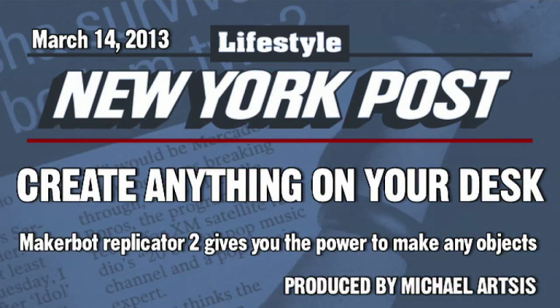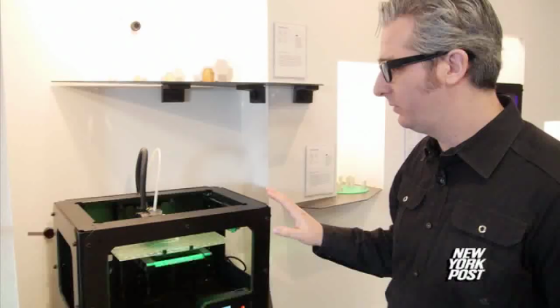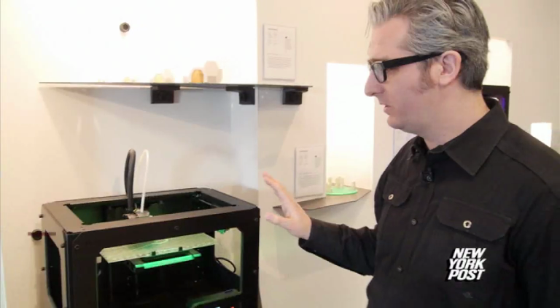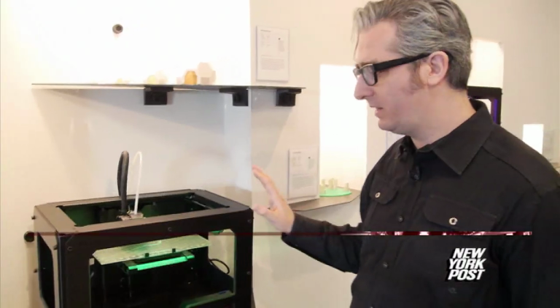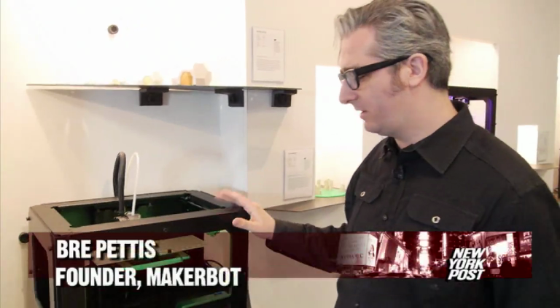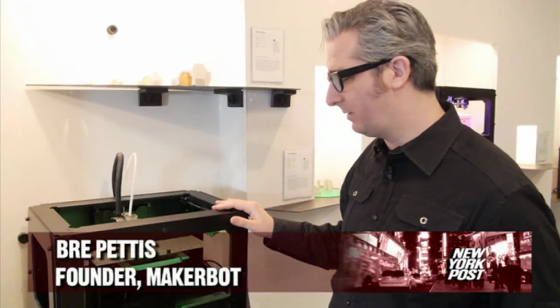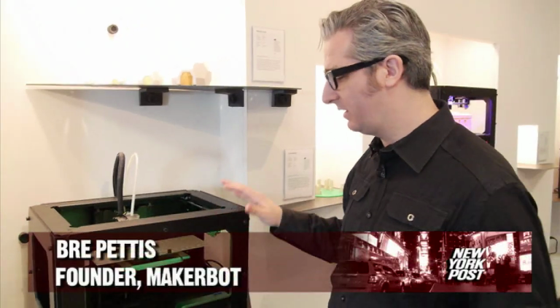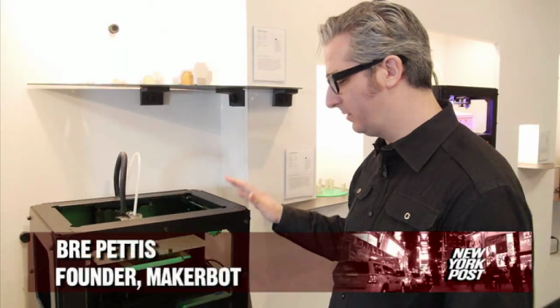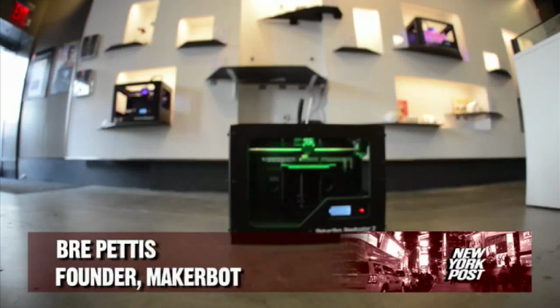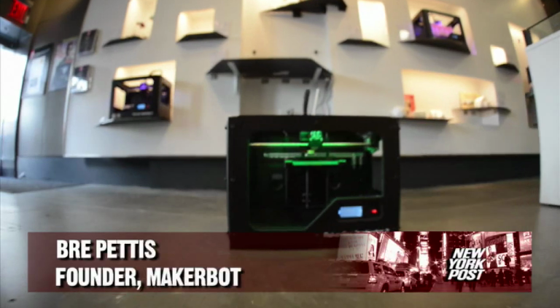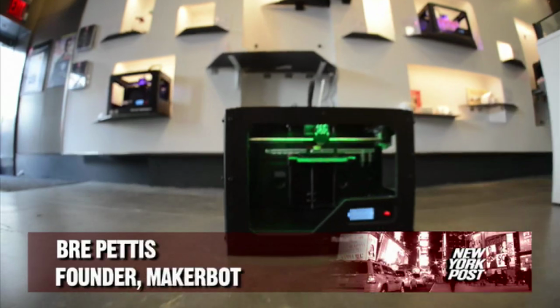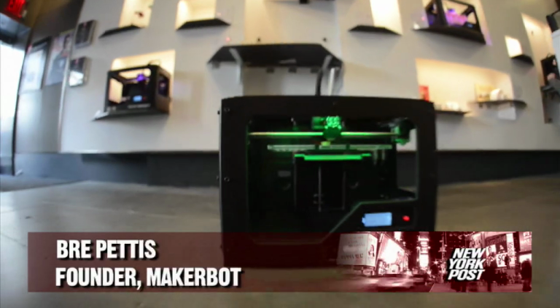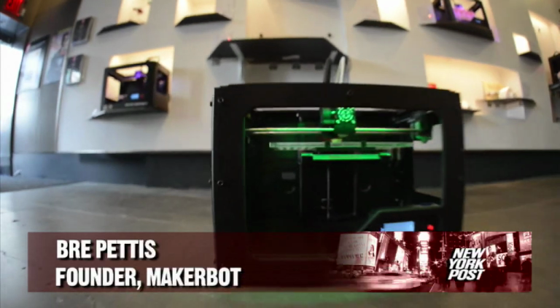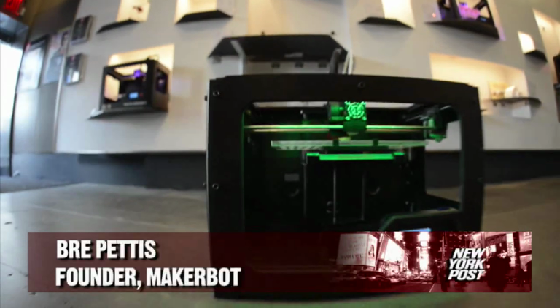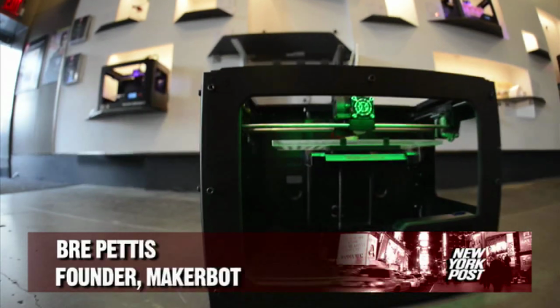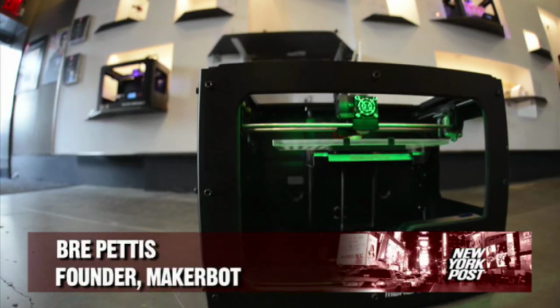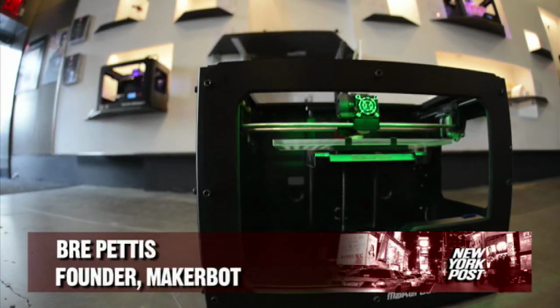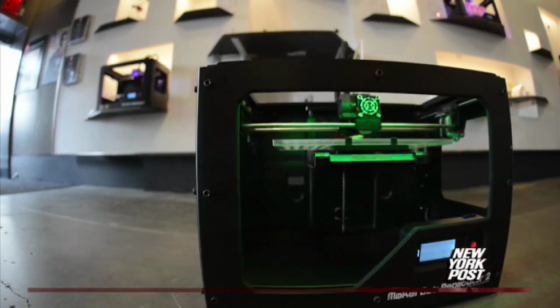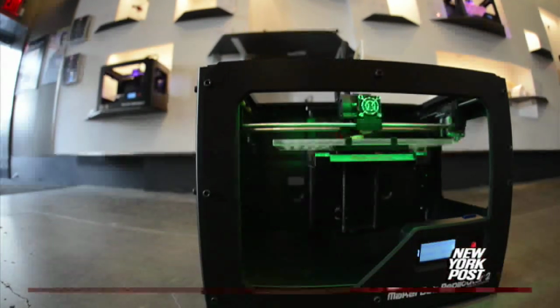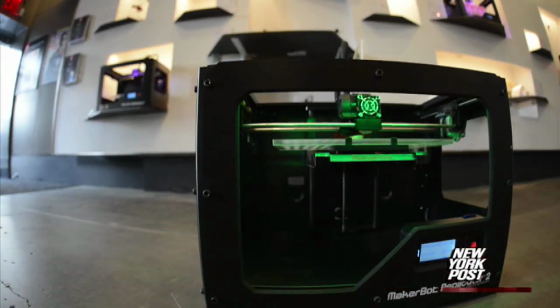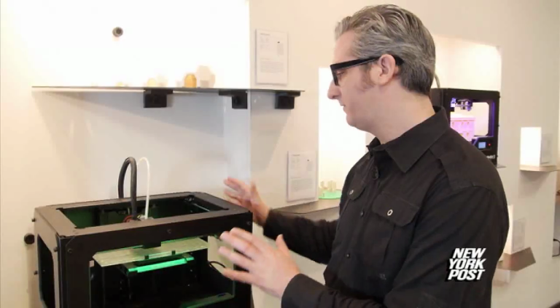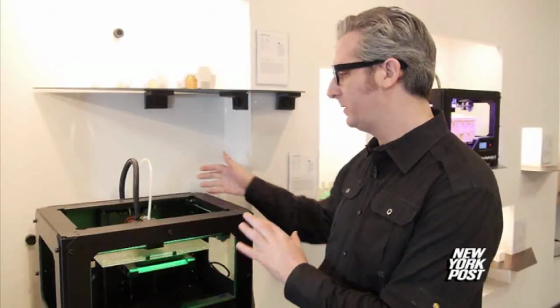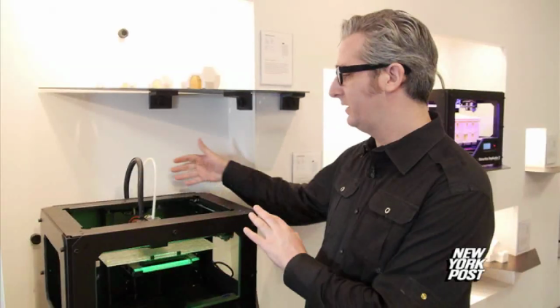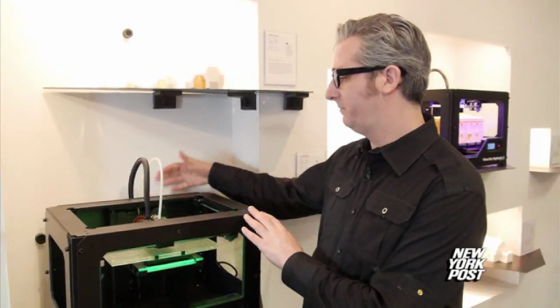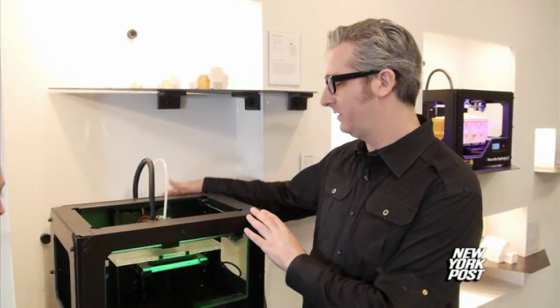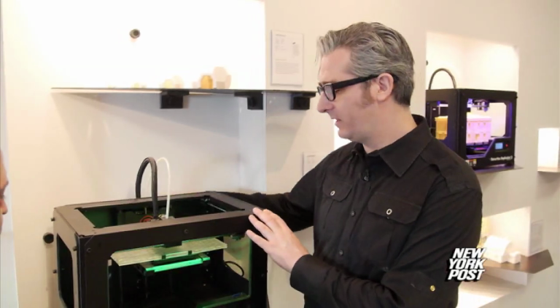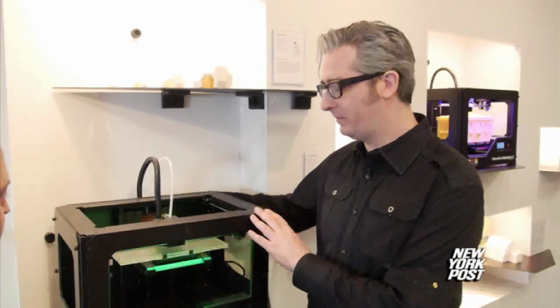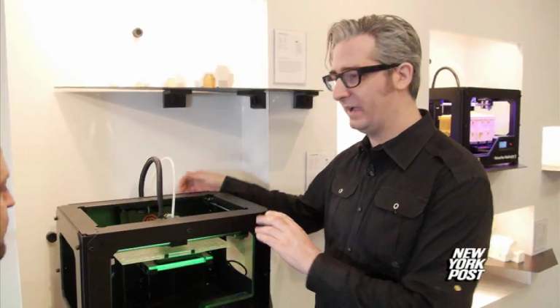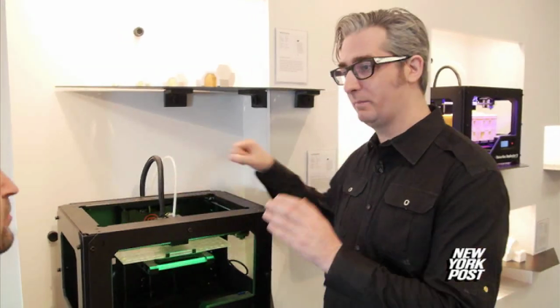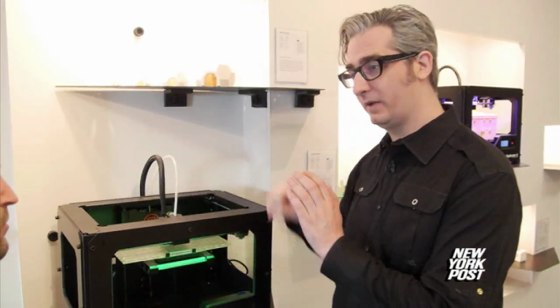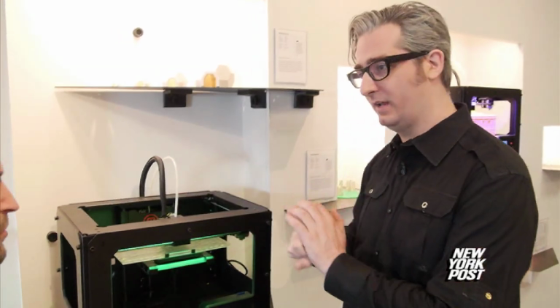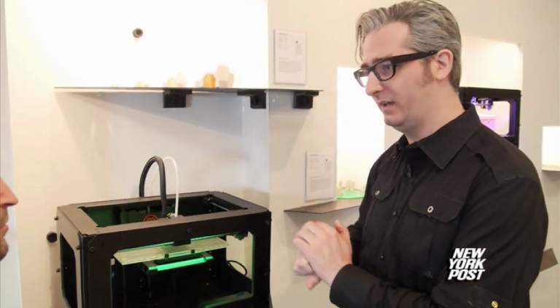When you get a MakerBot, you pull it out of the box and it looks like this. You have to put the filament on the back and plug it in.